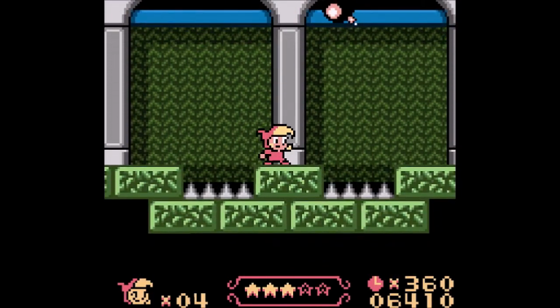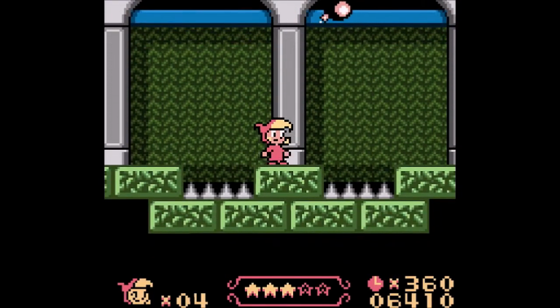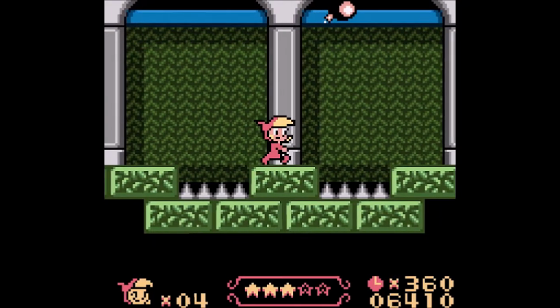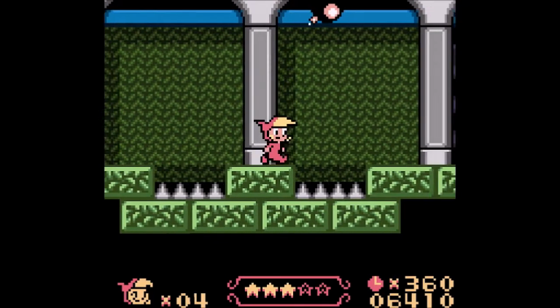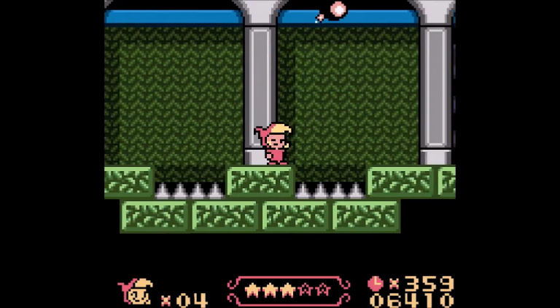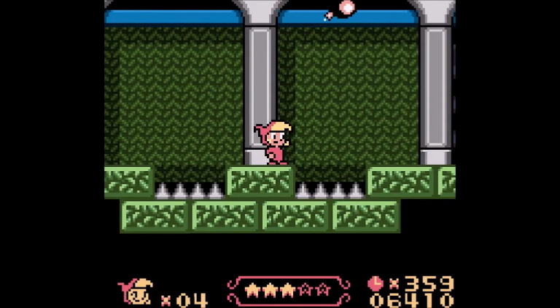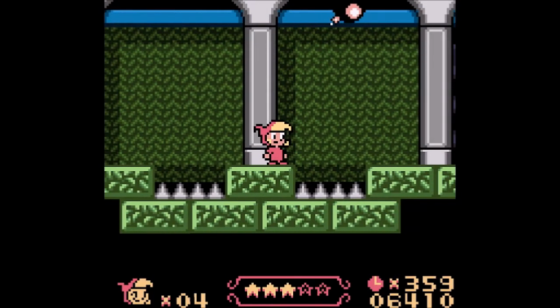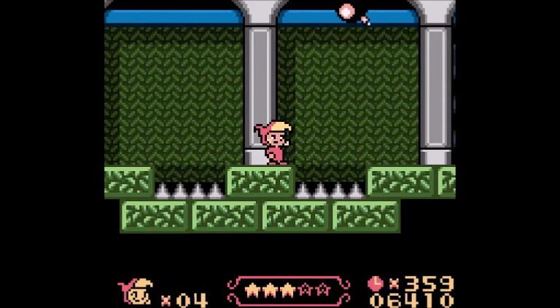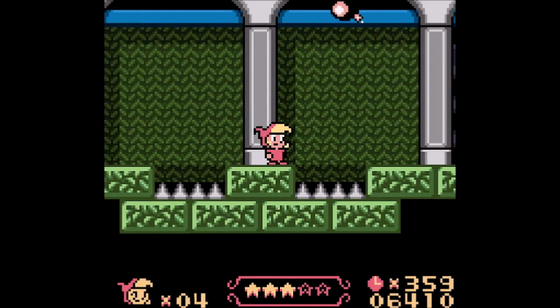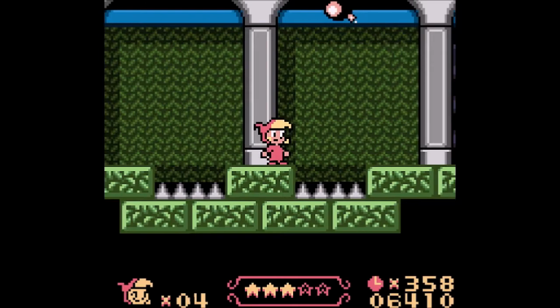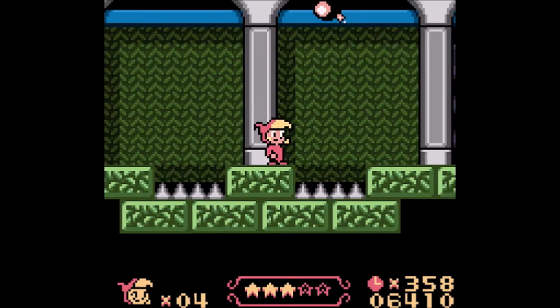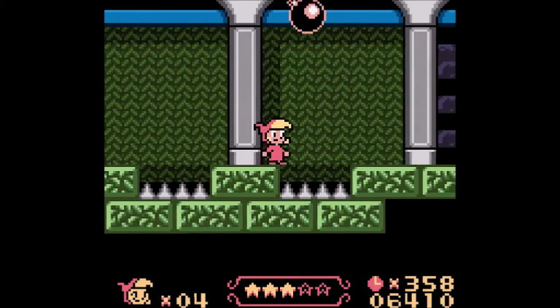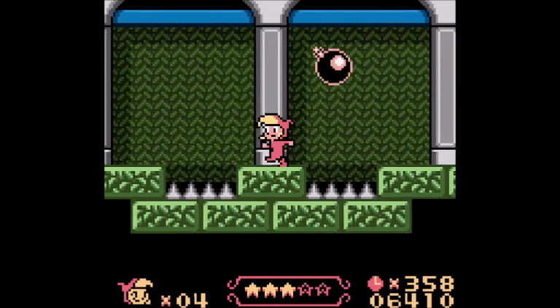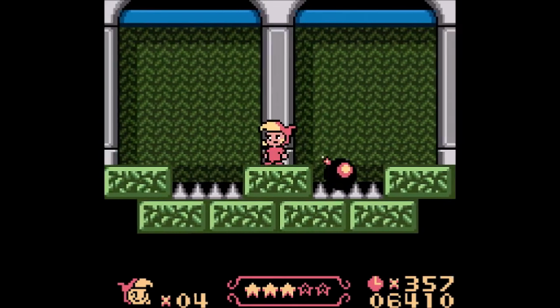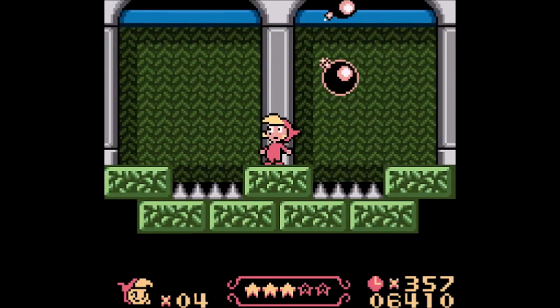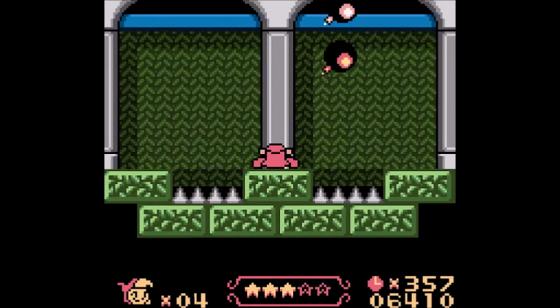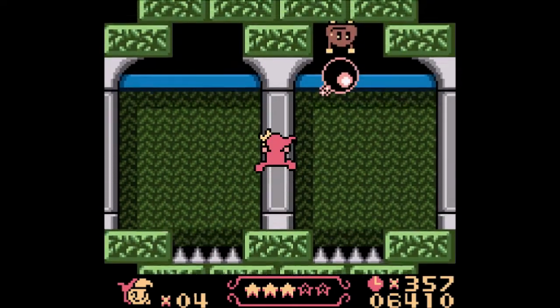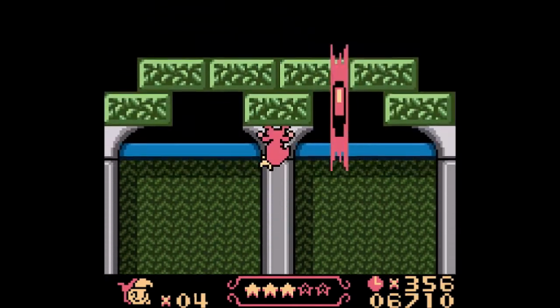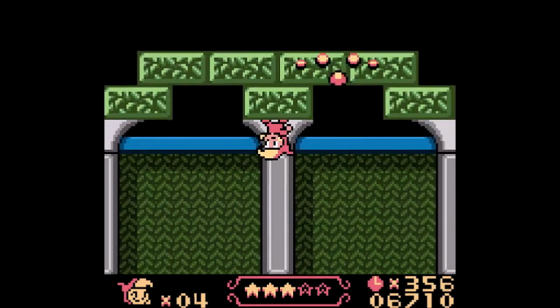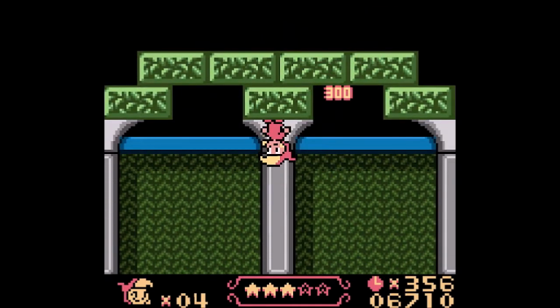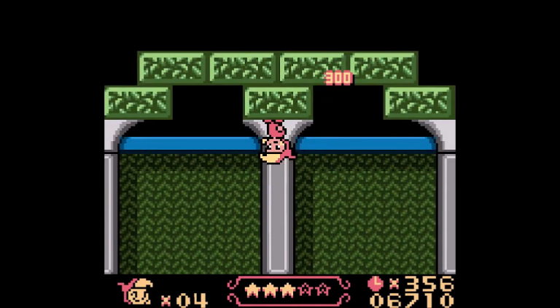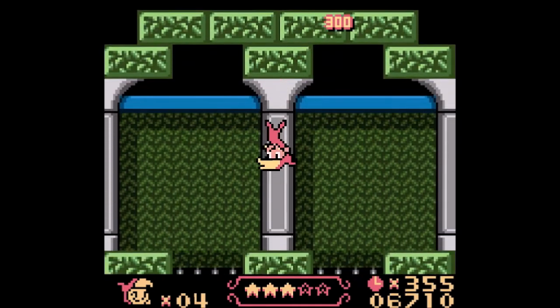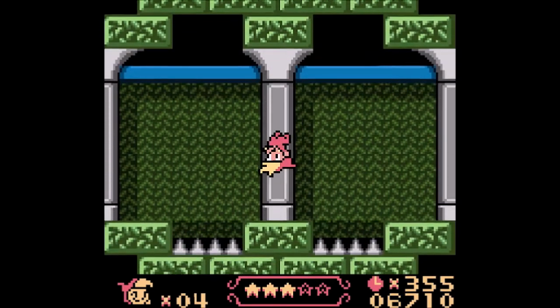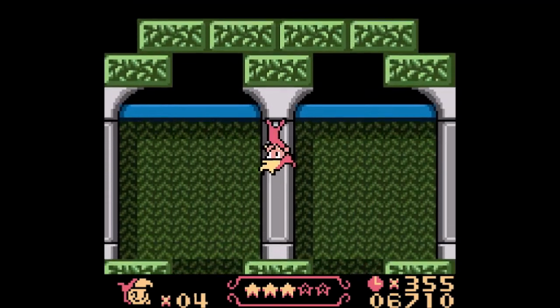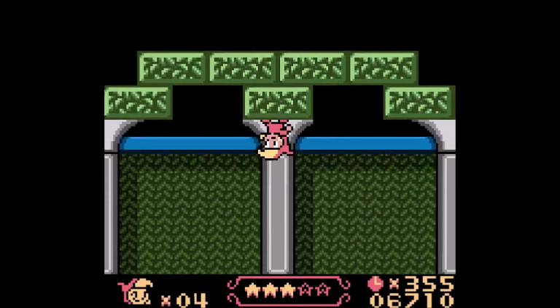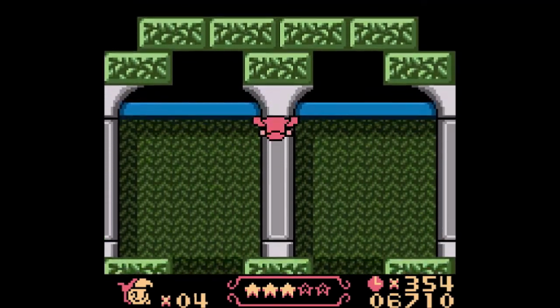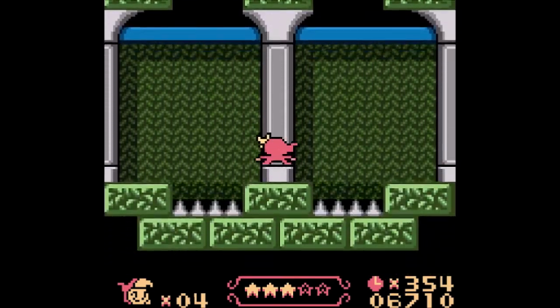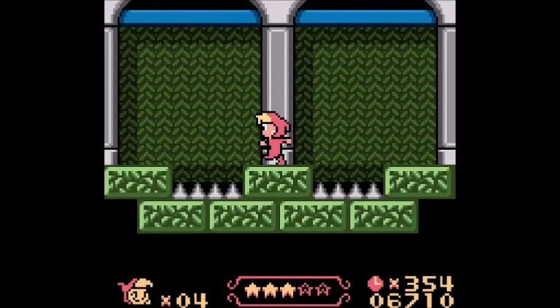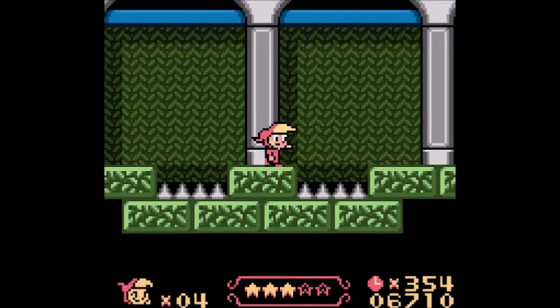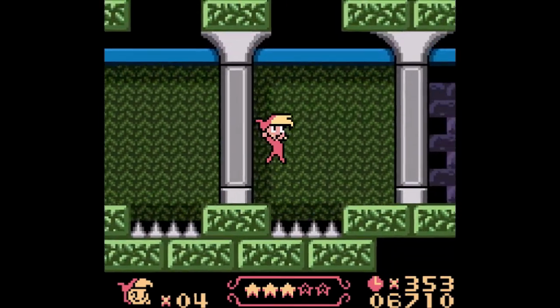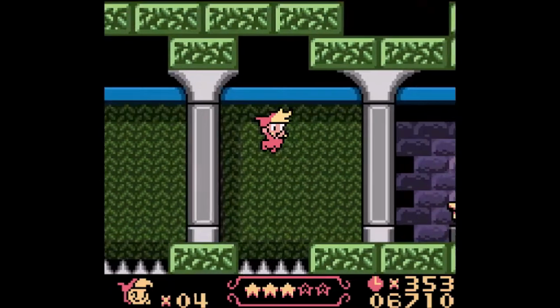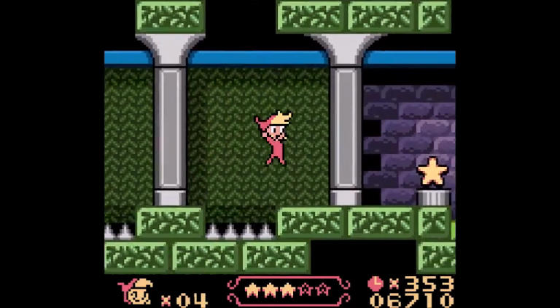Now, this guy is a bit tricky. You have to get him to drop that bomb, and then you flip upside down and the bomb falls on him.